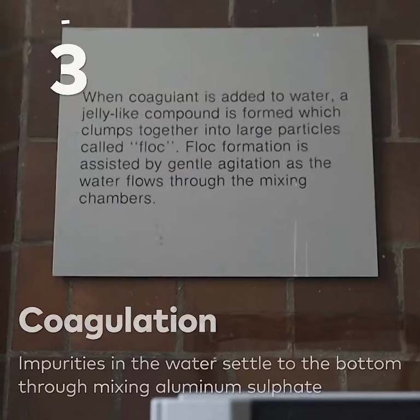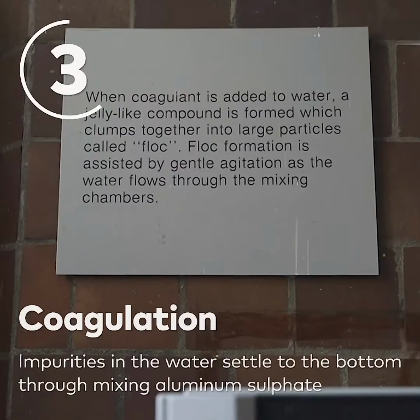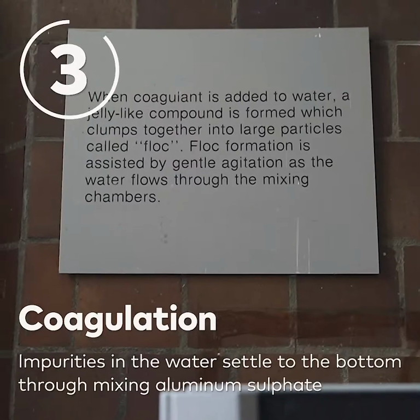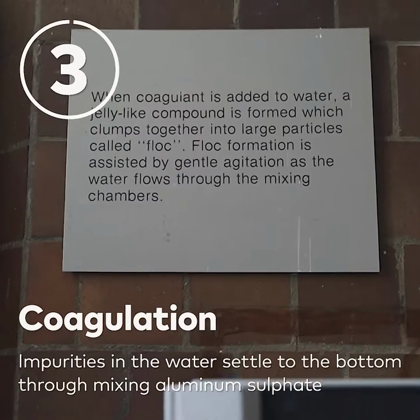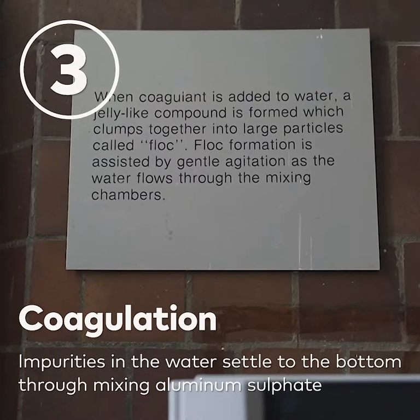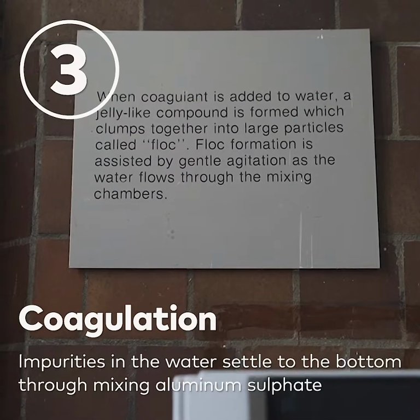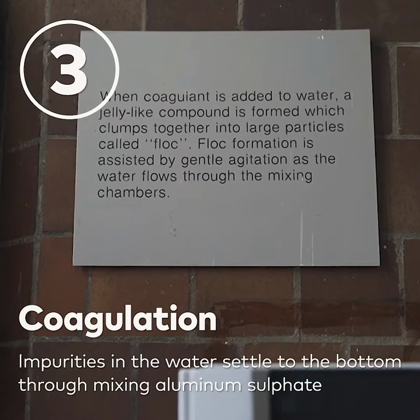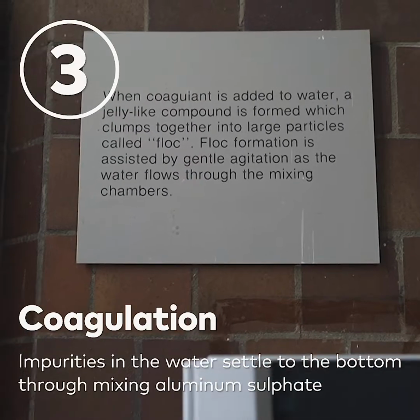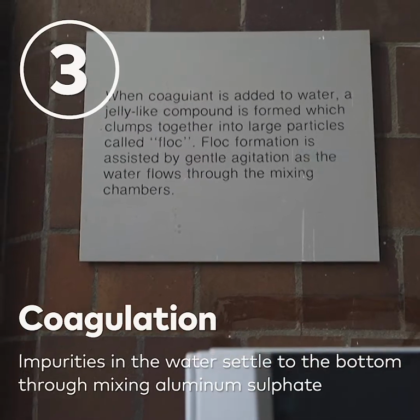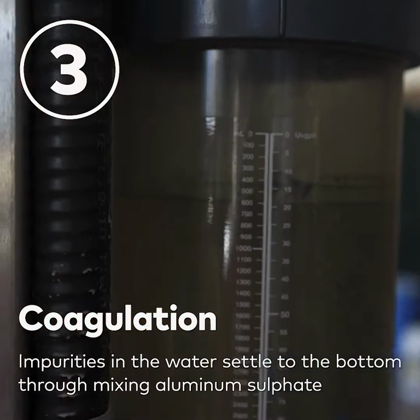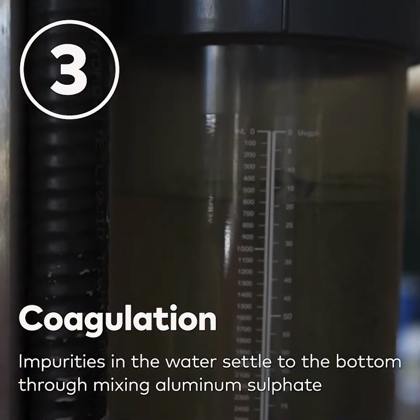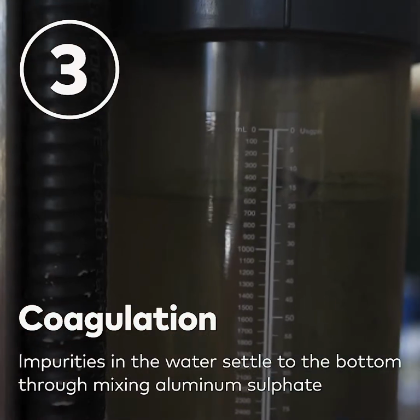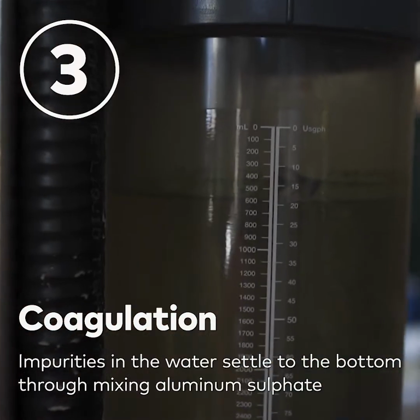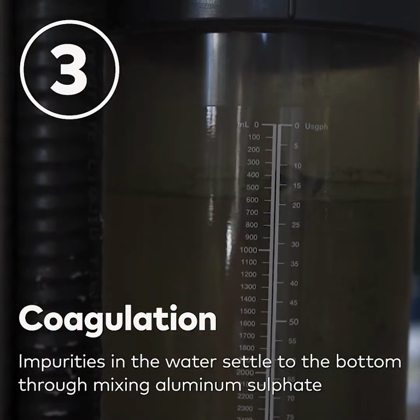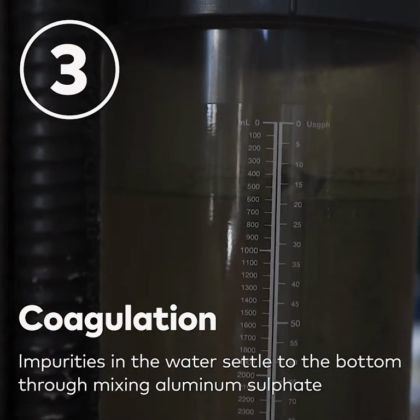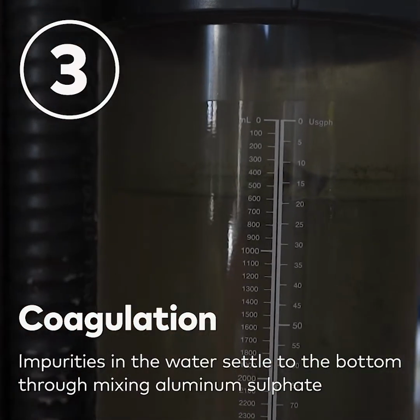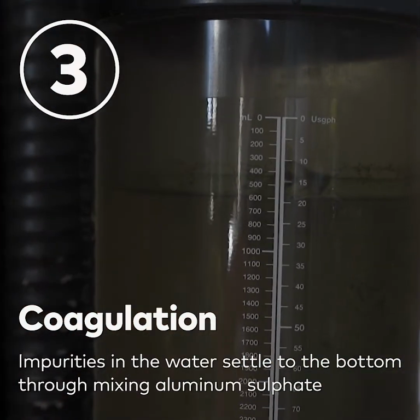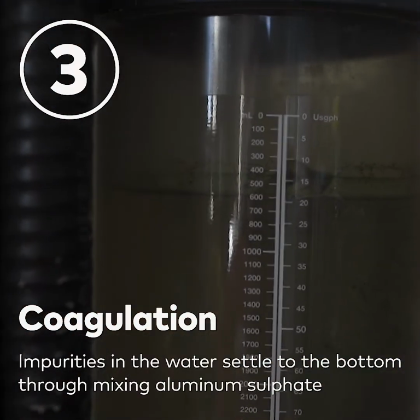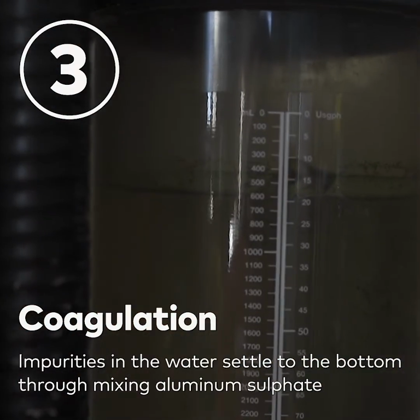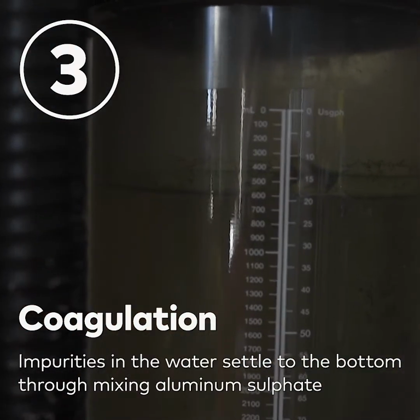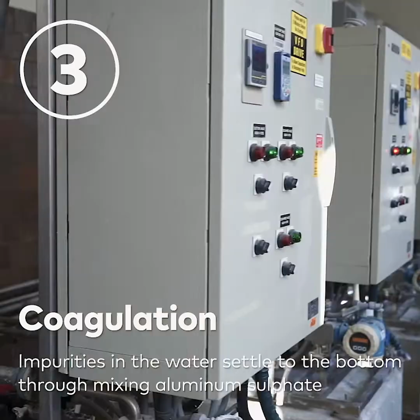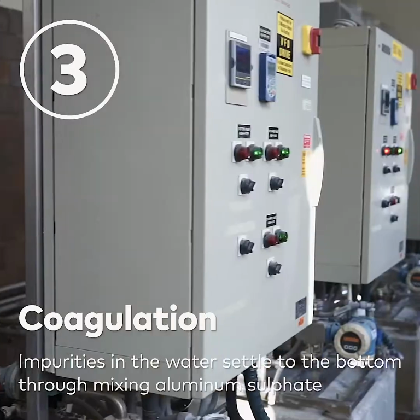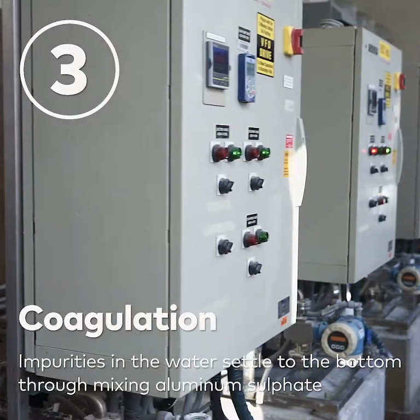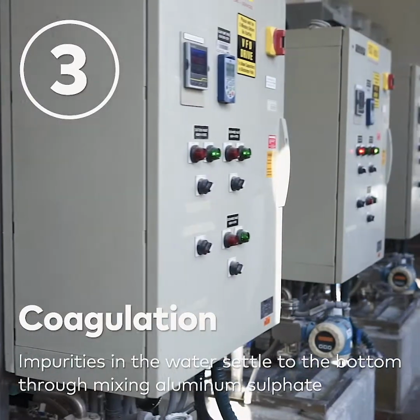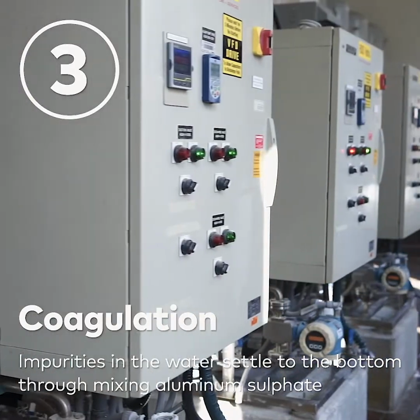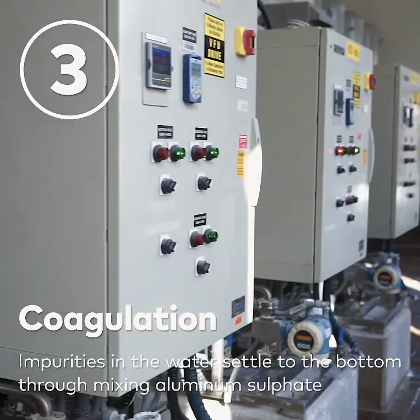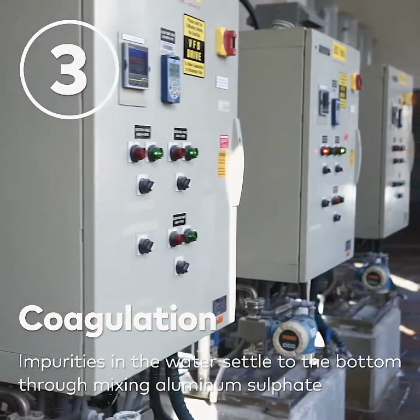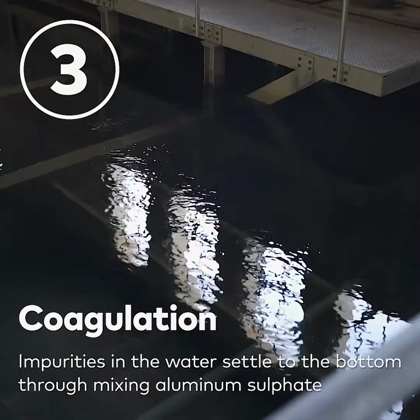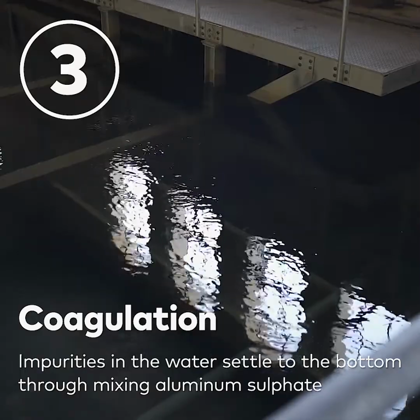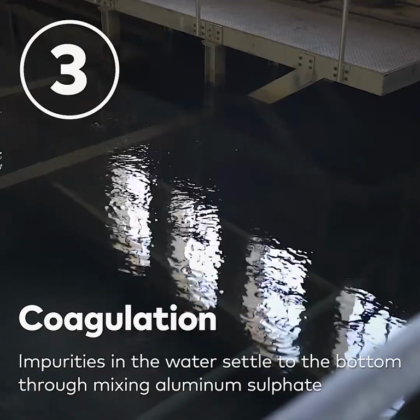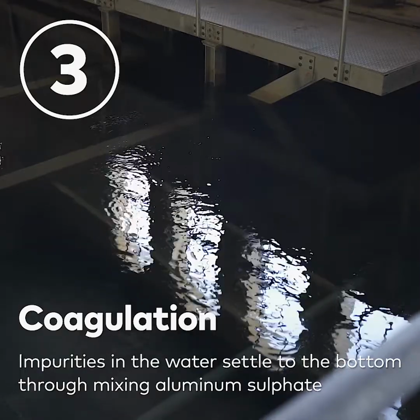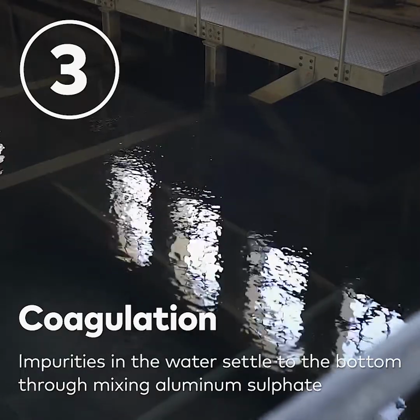We have to feed a coagulant. We use aluminum sulfate, or alum, as our coagulant. That's really important for the type of filtration we do here.